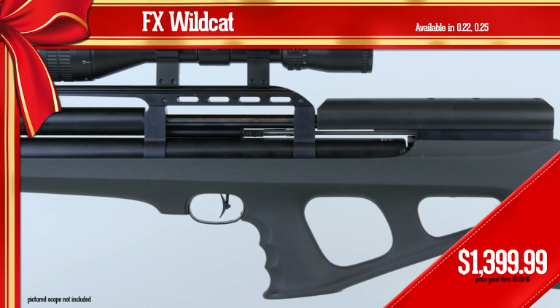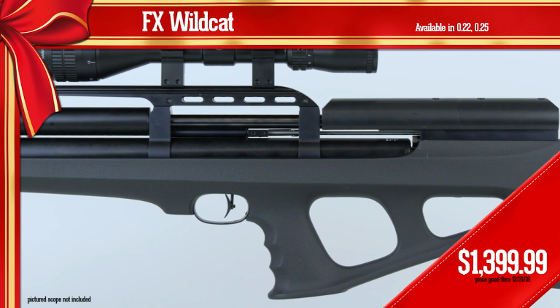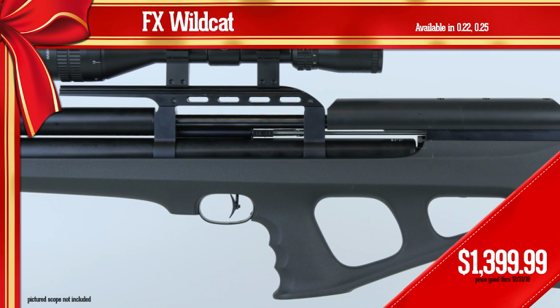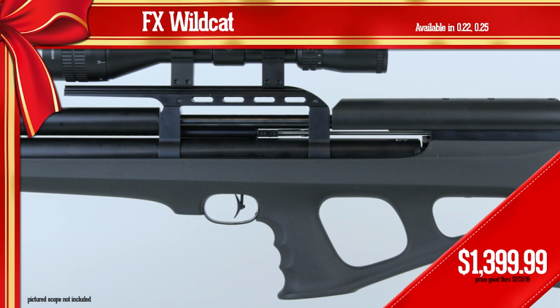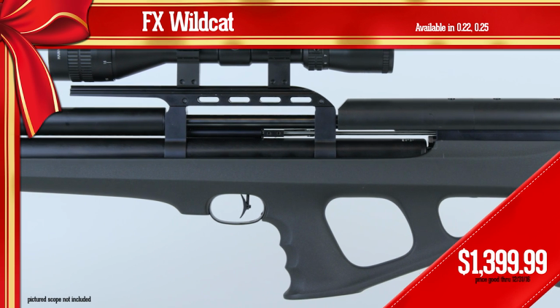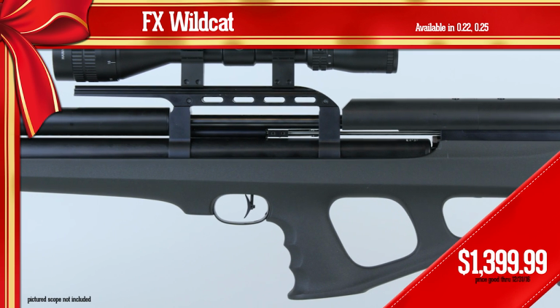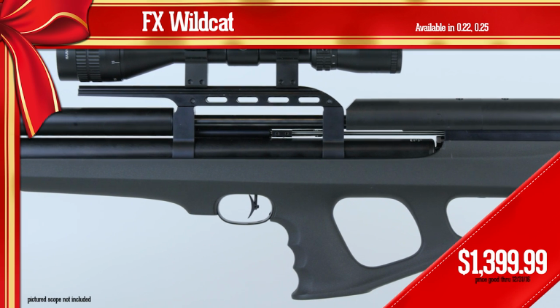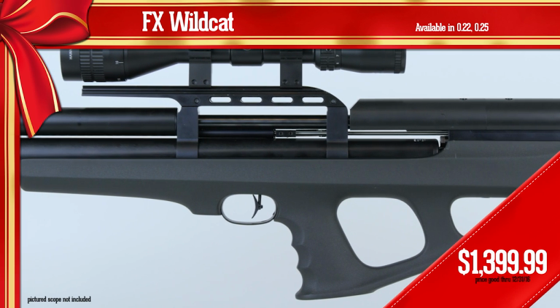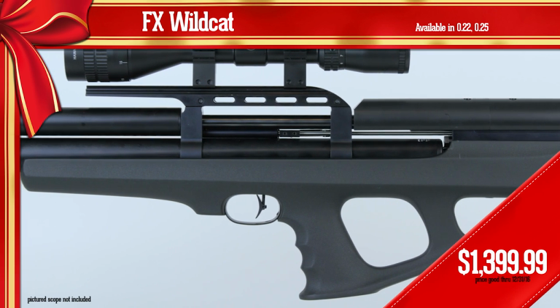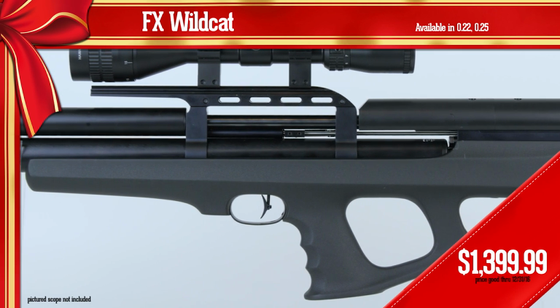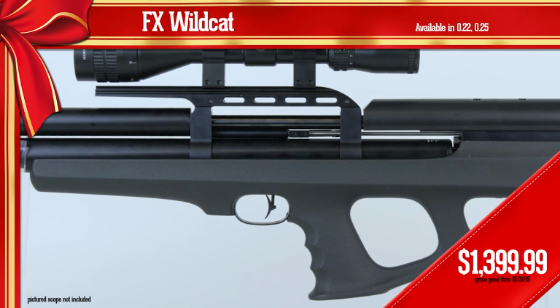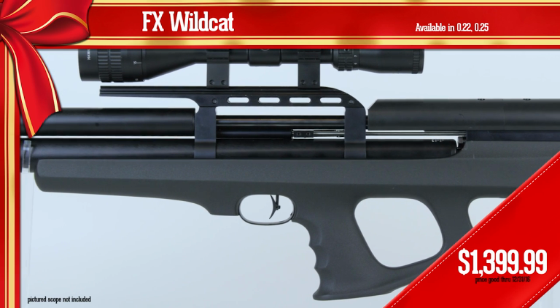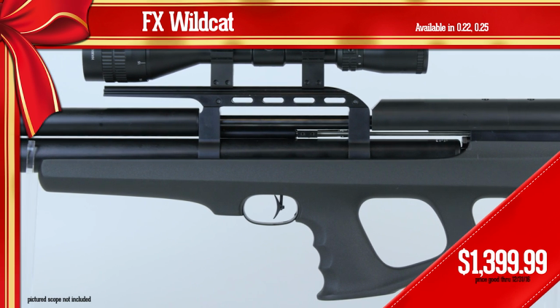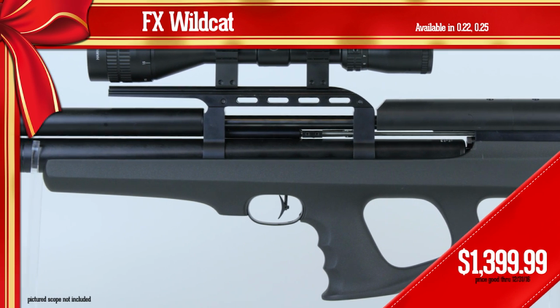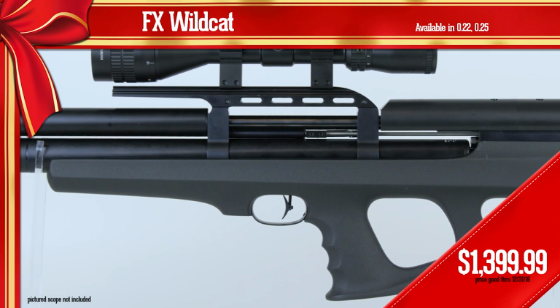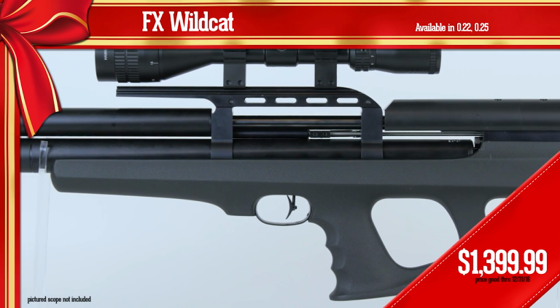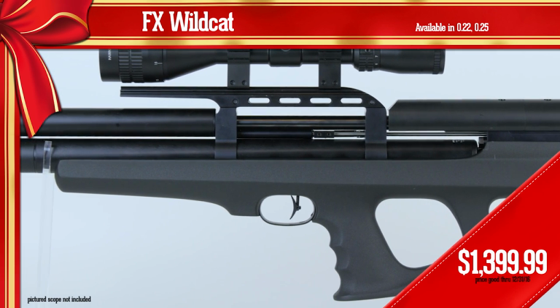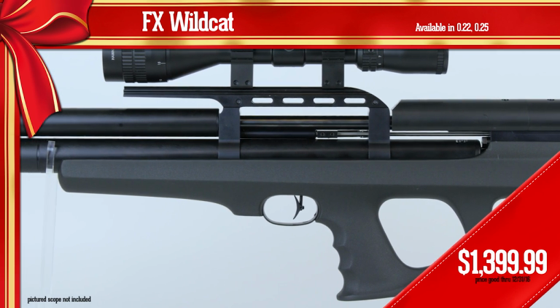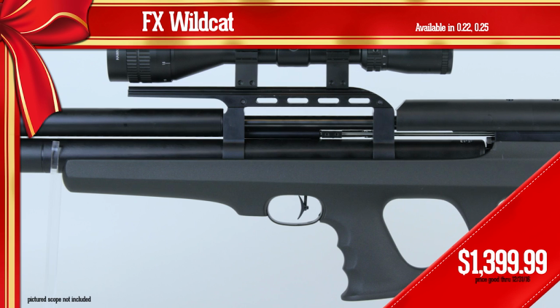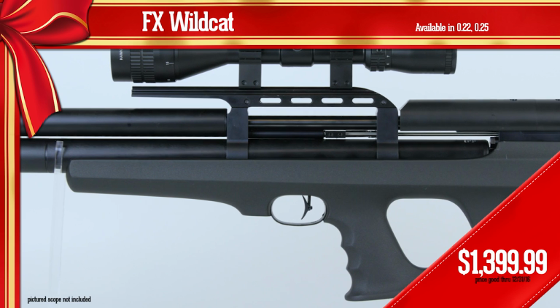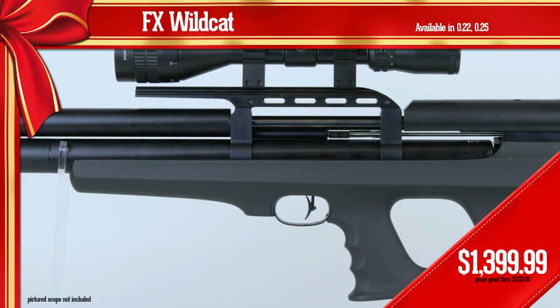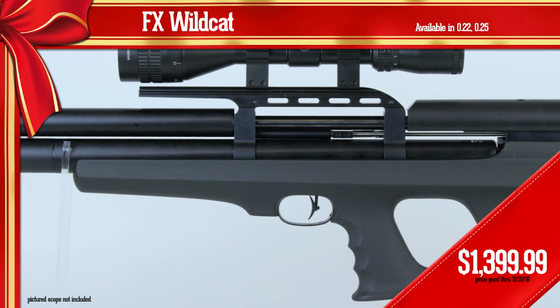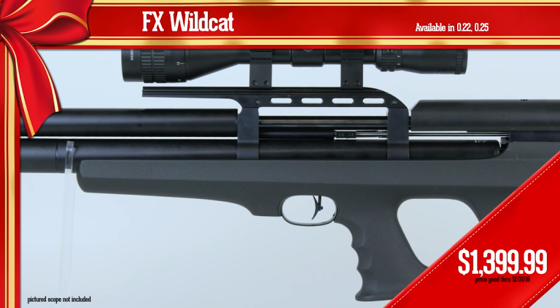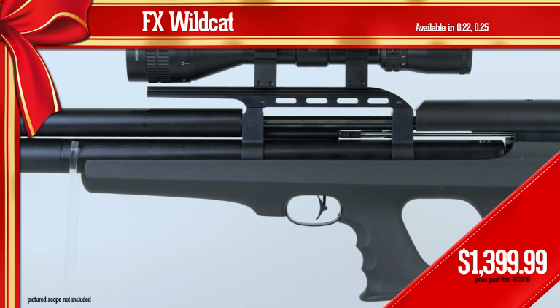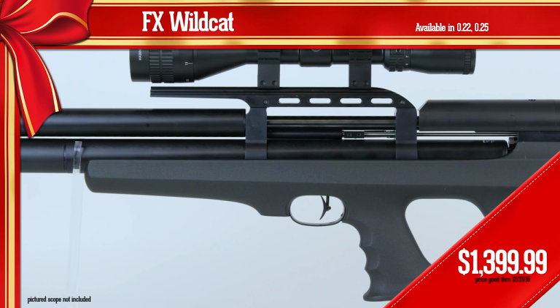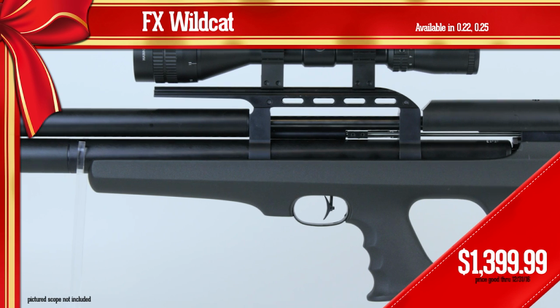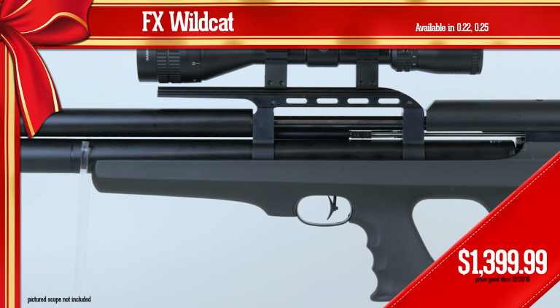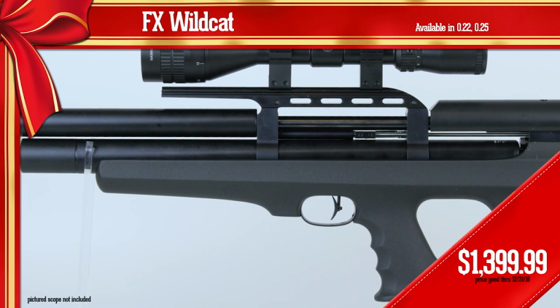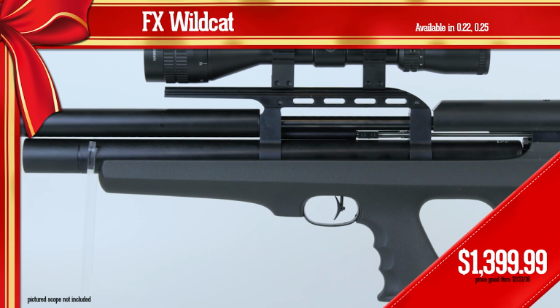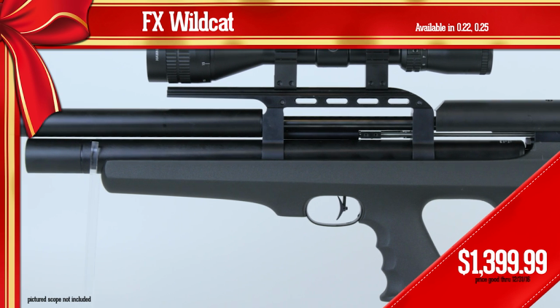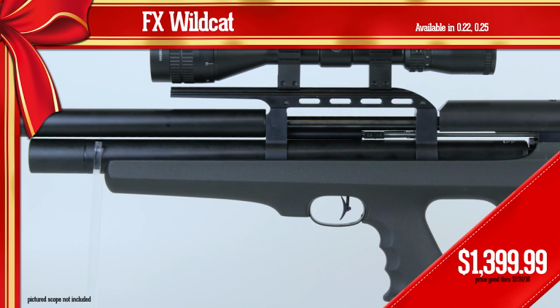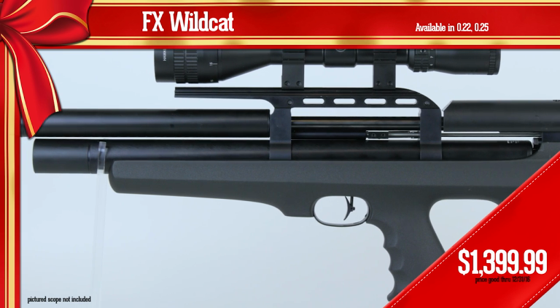FX figured it out — it works, trust me. There's a reason this is one of our best-selling bullpups right now.